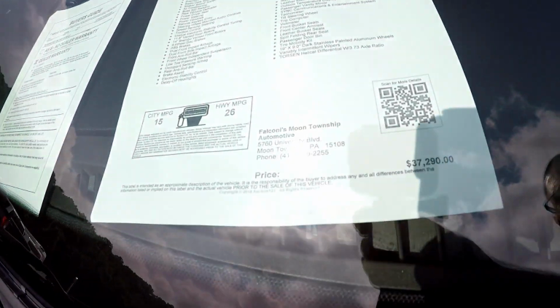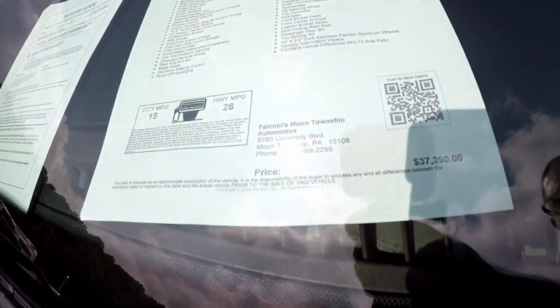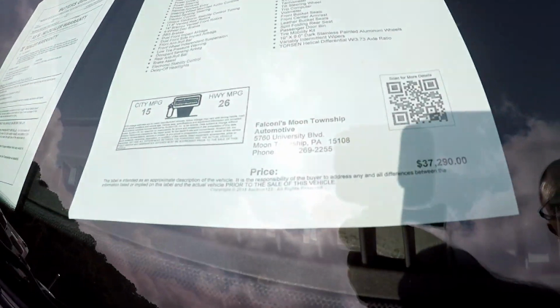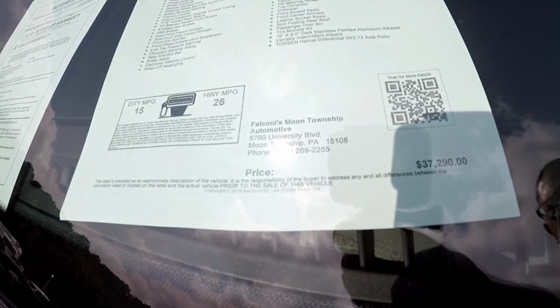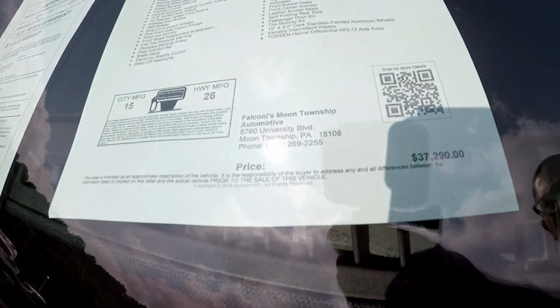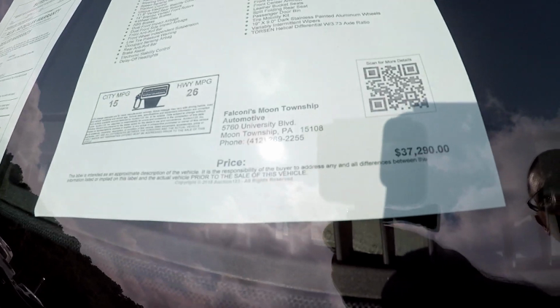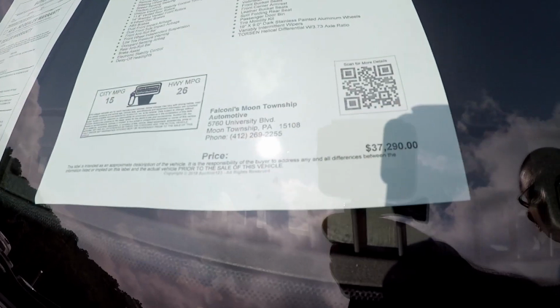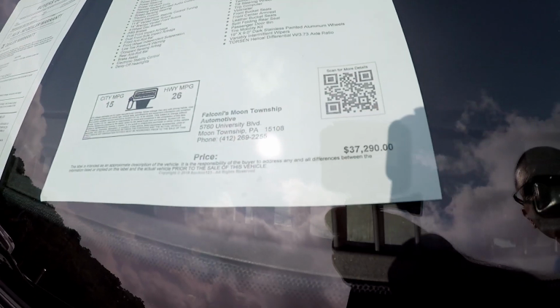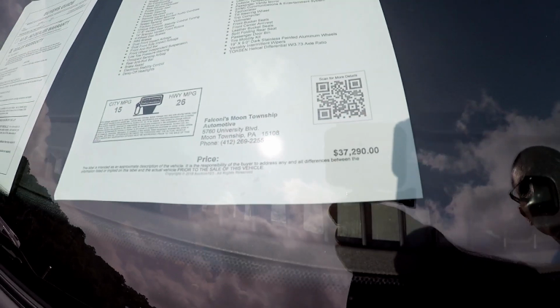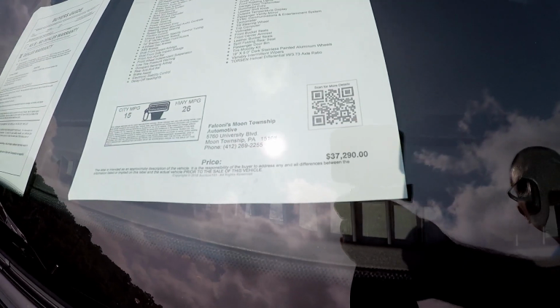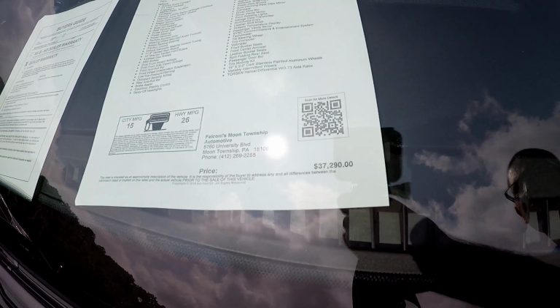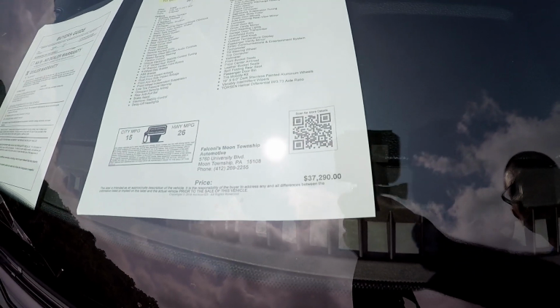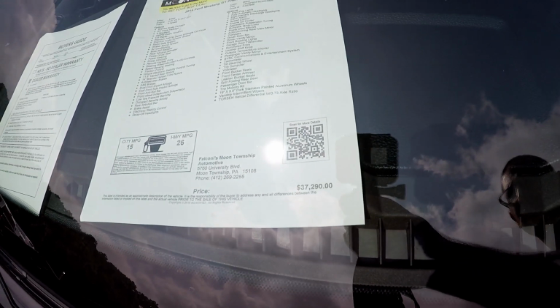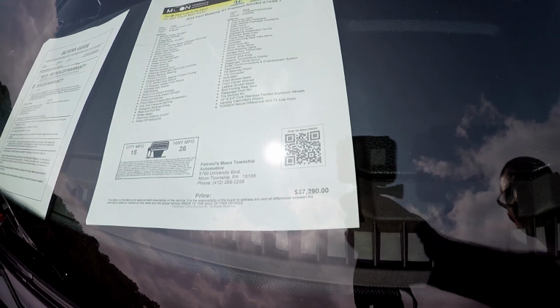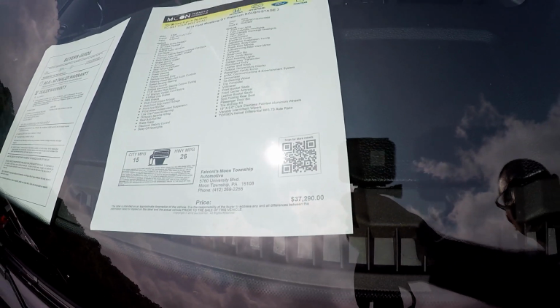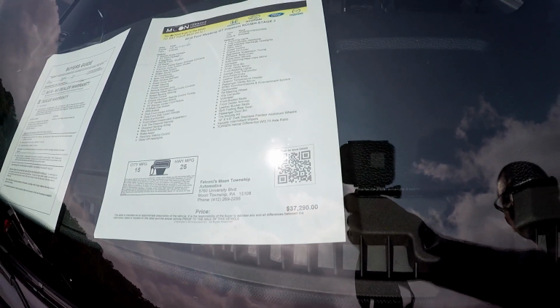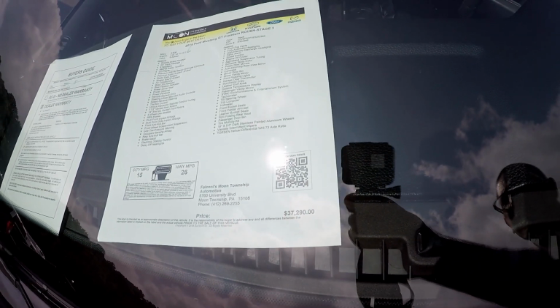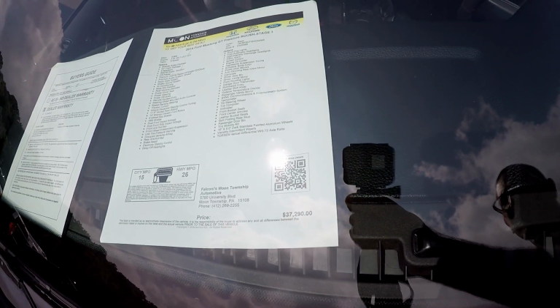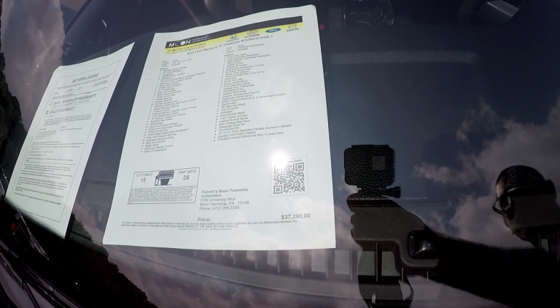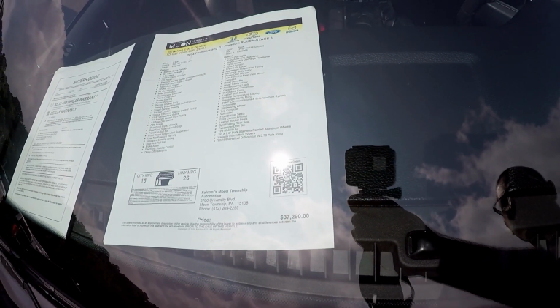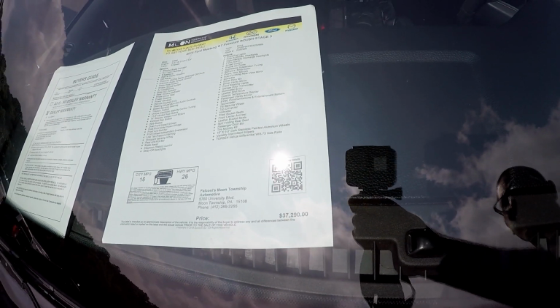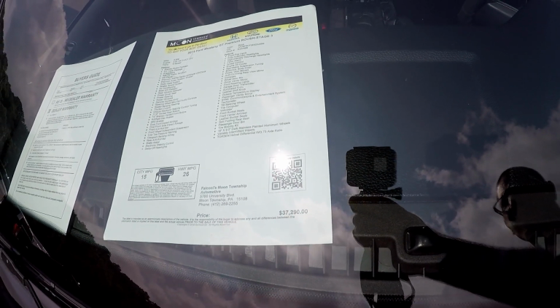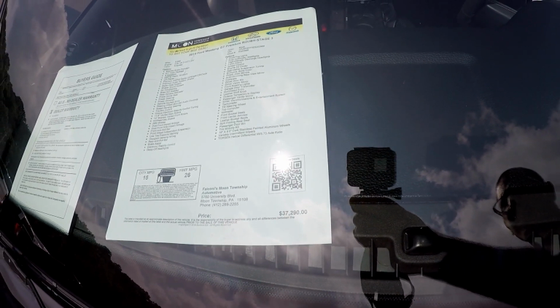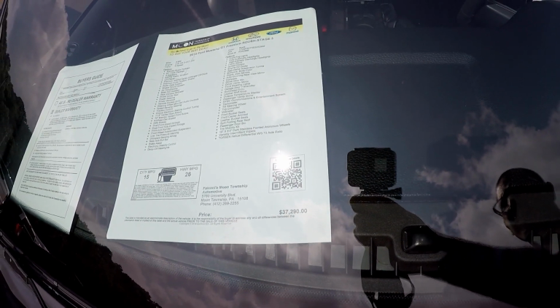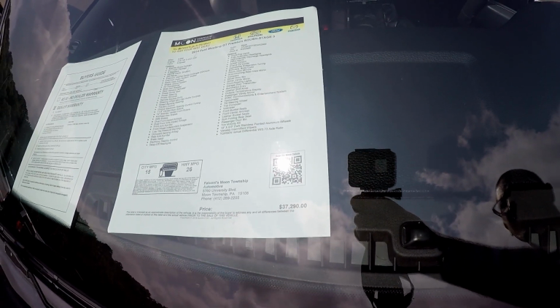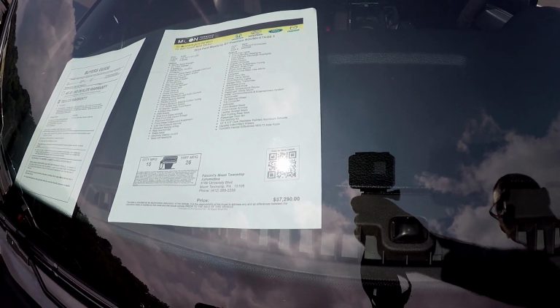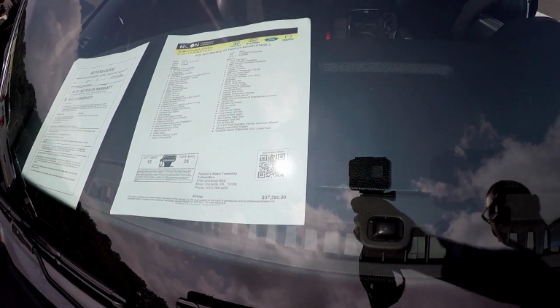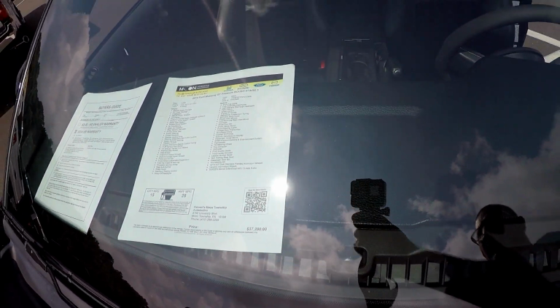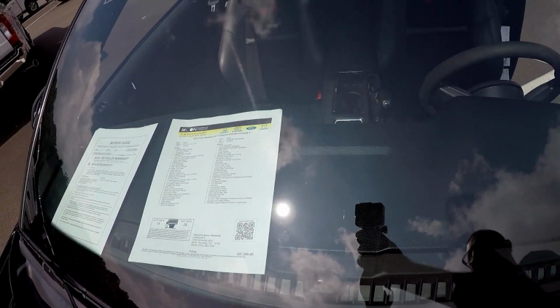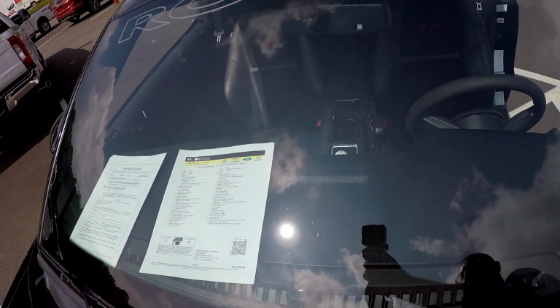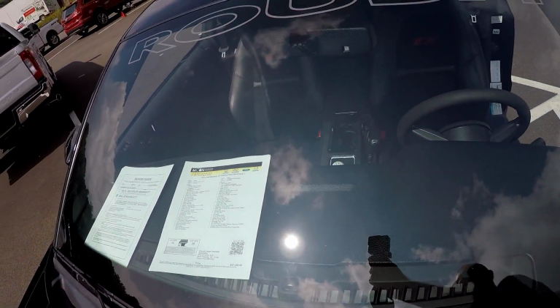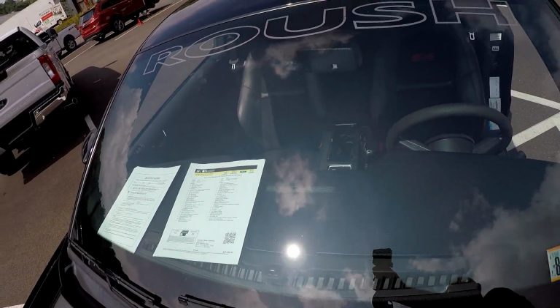We're selling this one for $37,000. It originally stickered for $60,000.